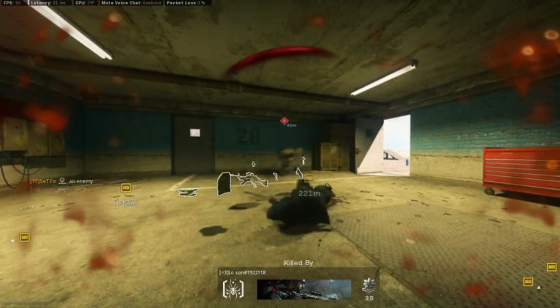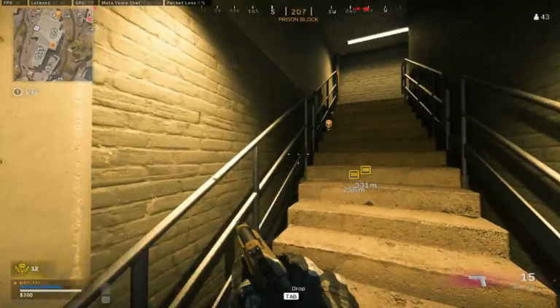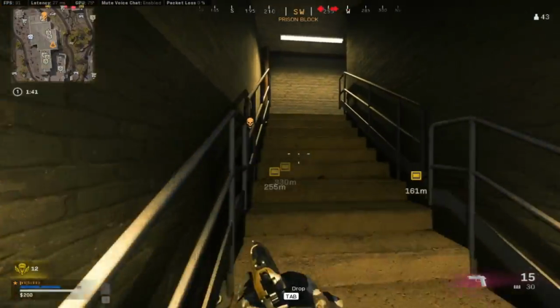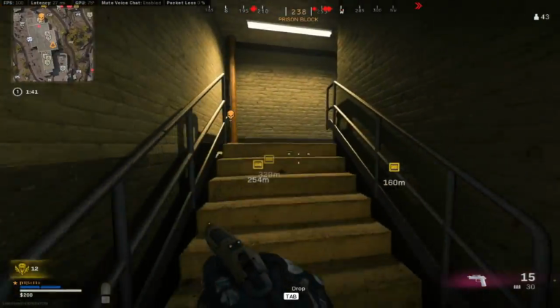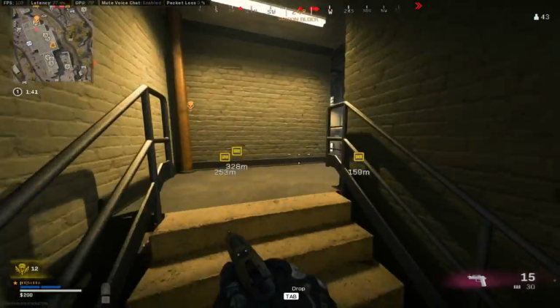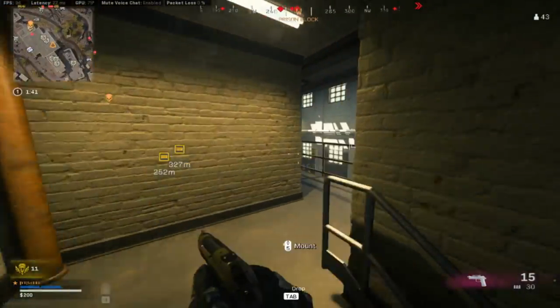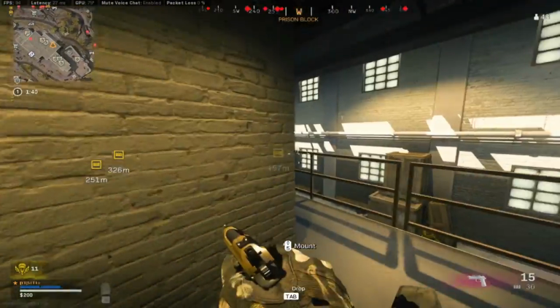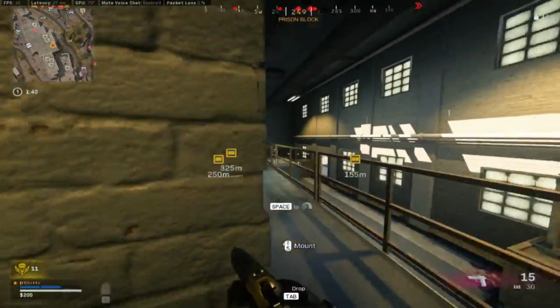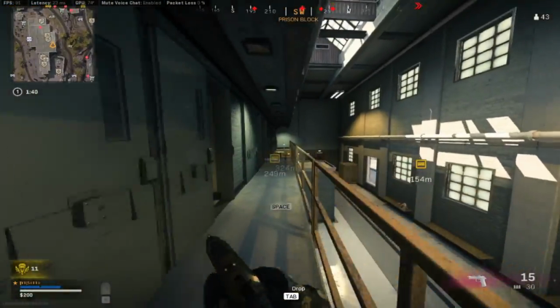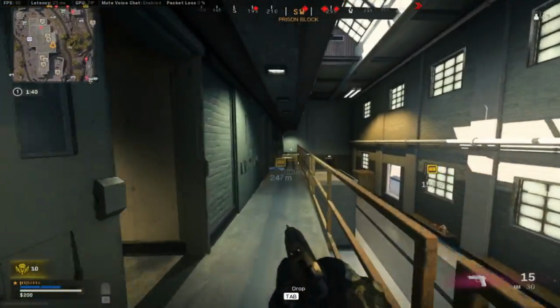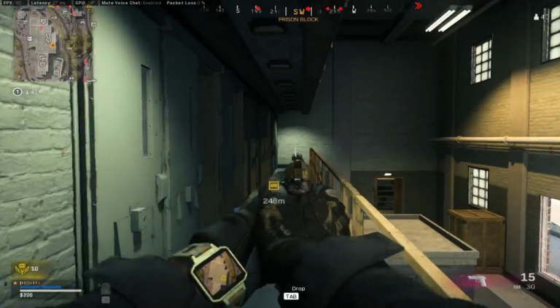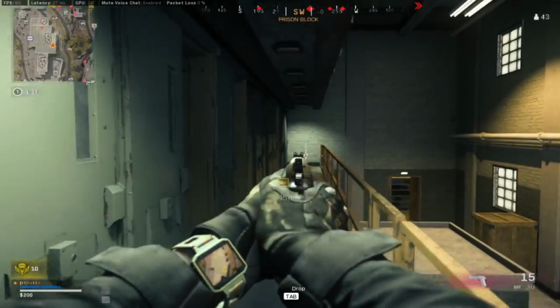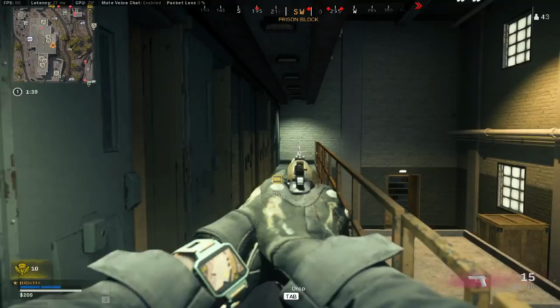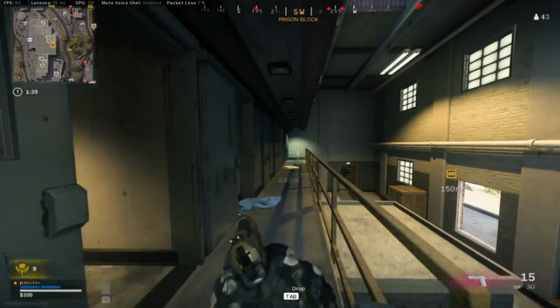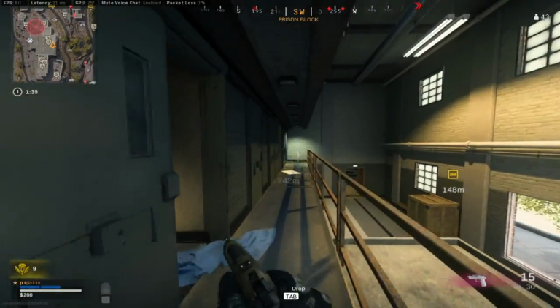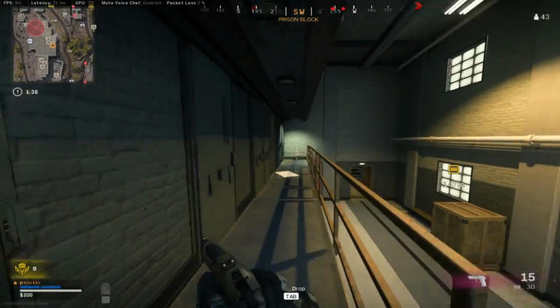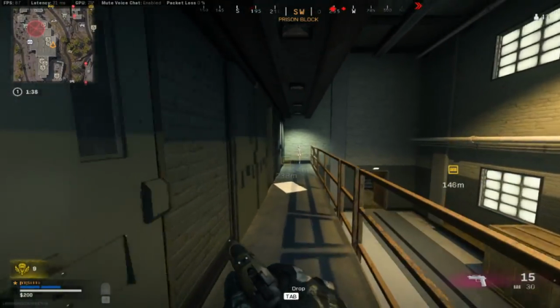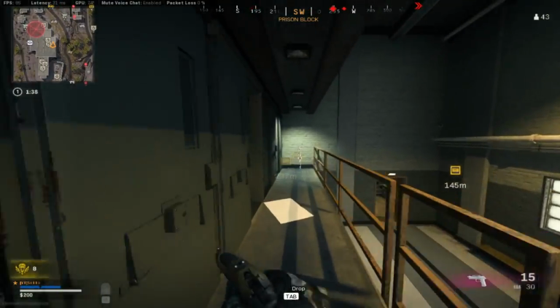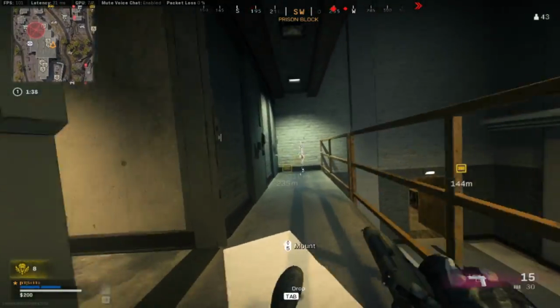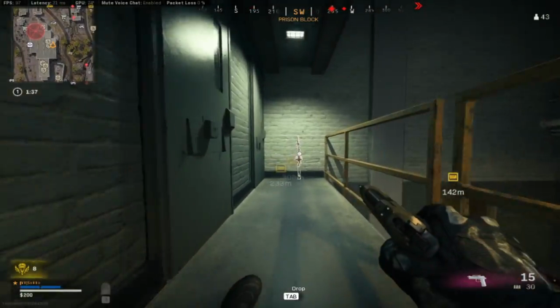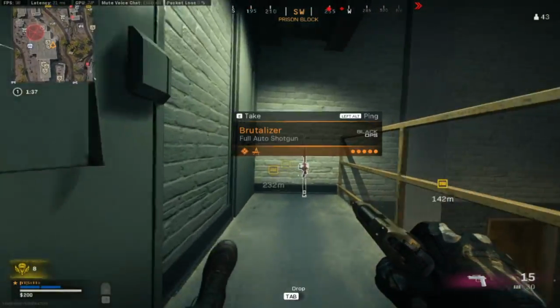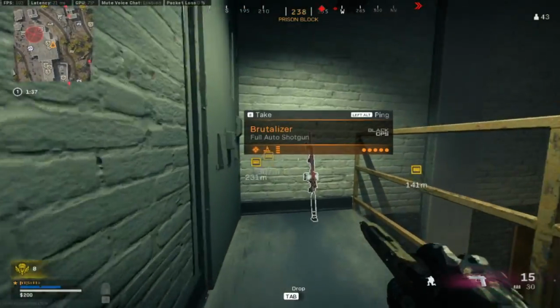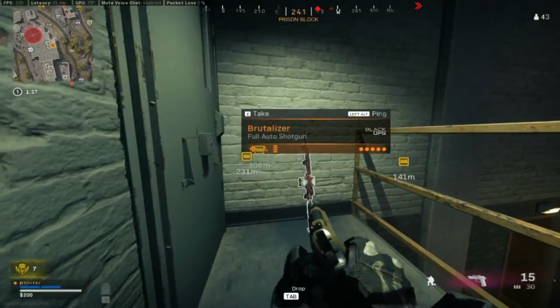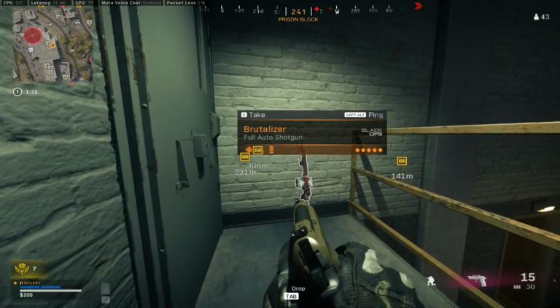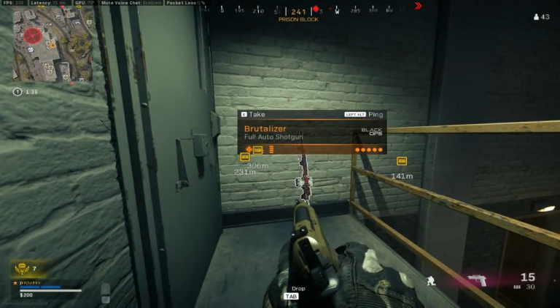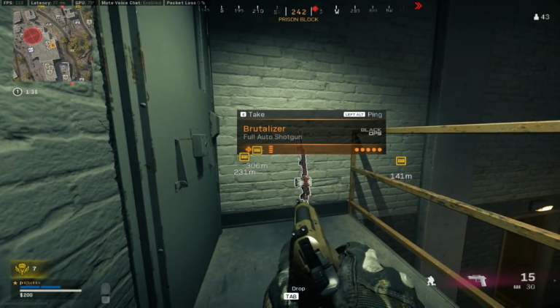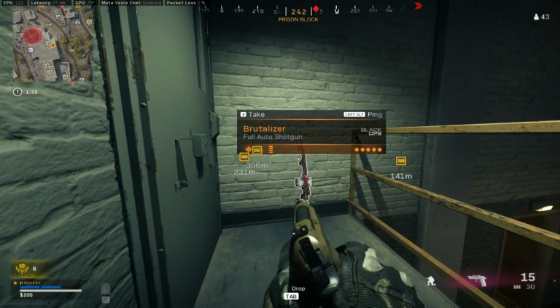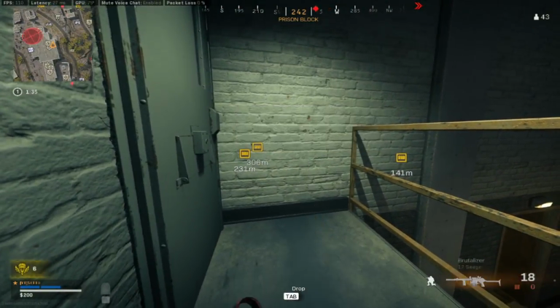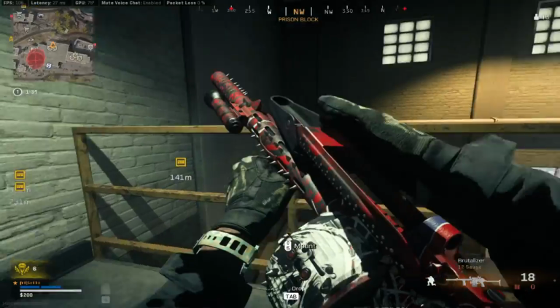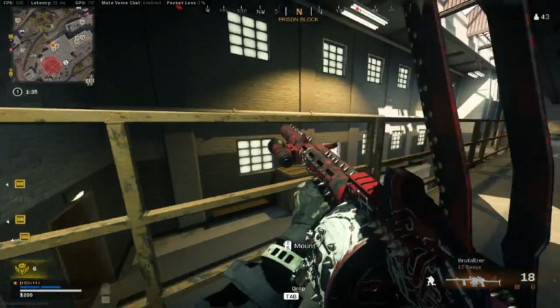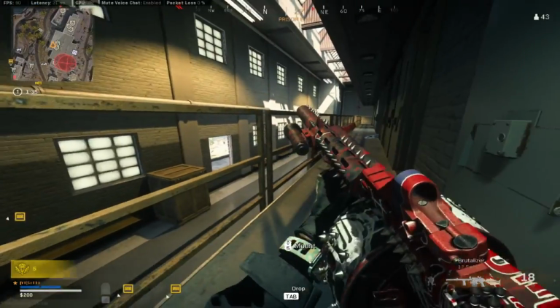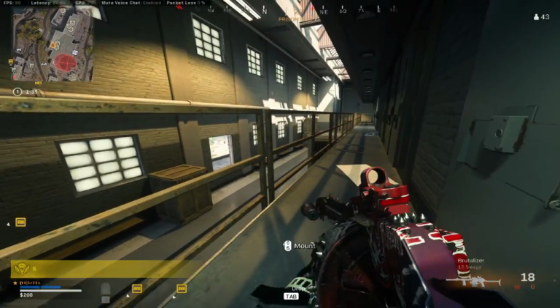Number seven, we have the Brutalizer Street Sweeper. This is up against a wall on this little side area in Prison, the southeast side I believe.